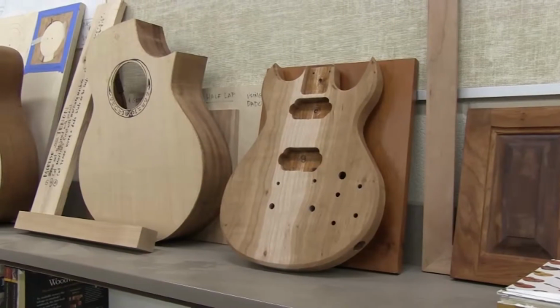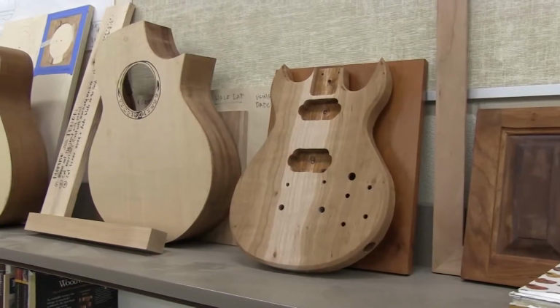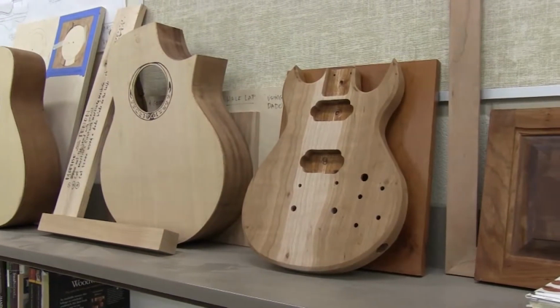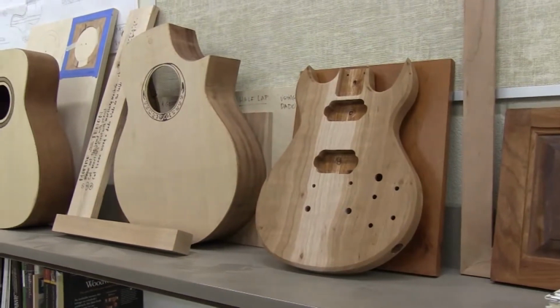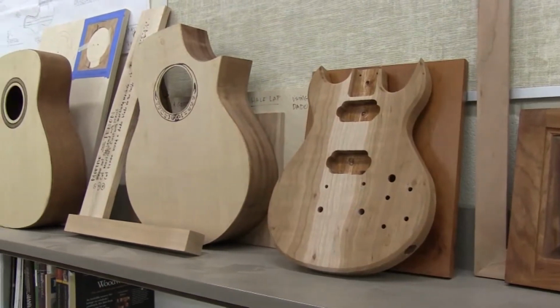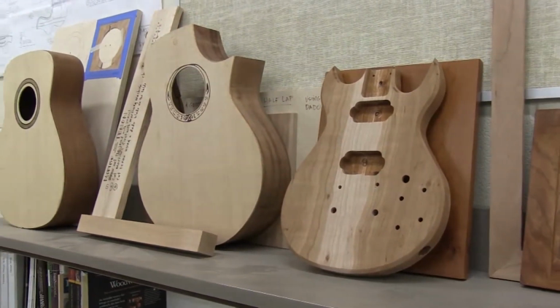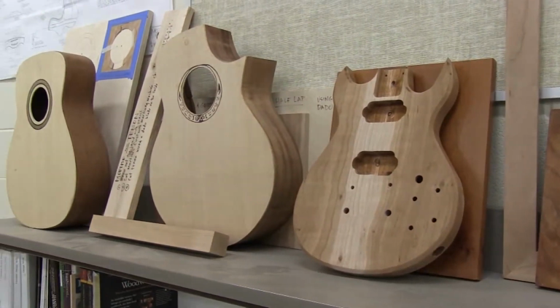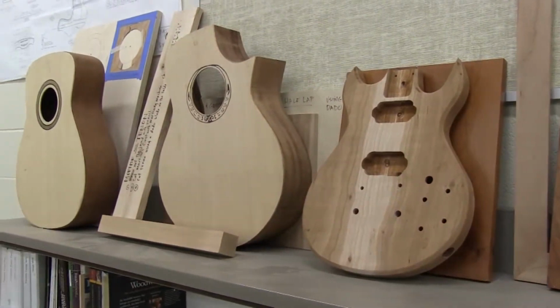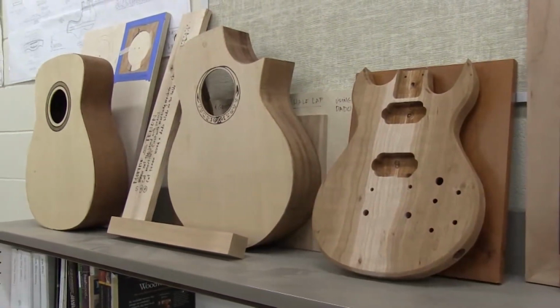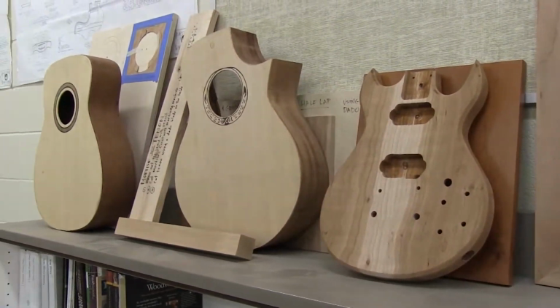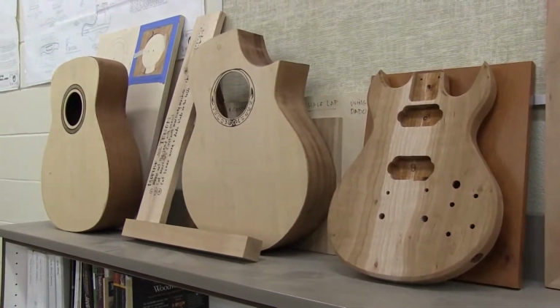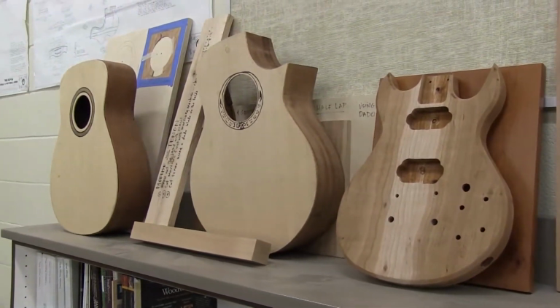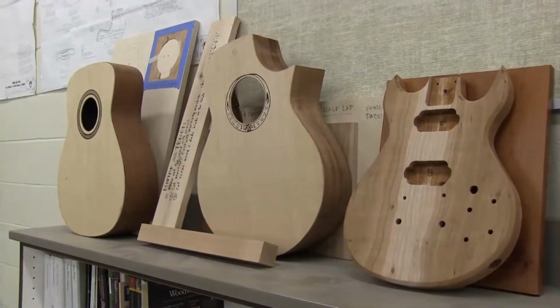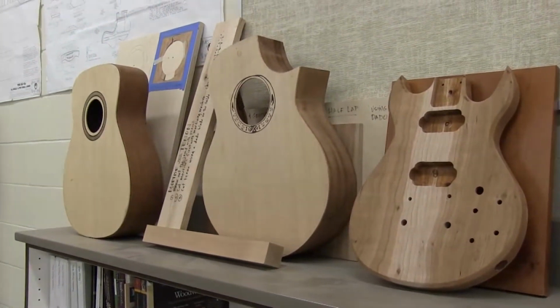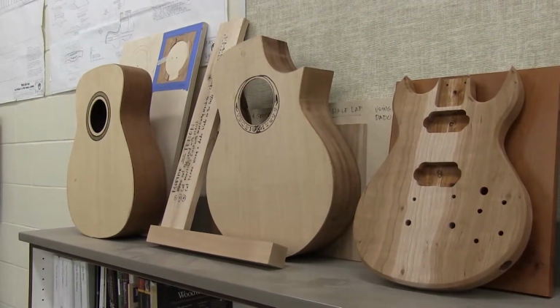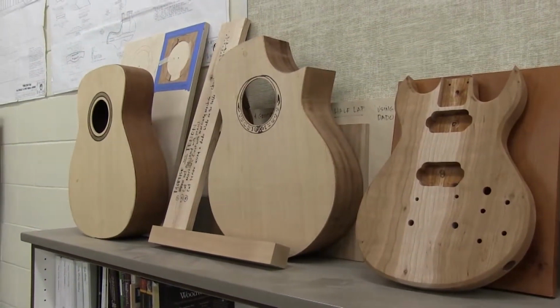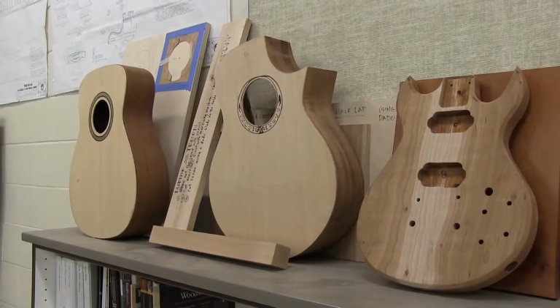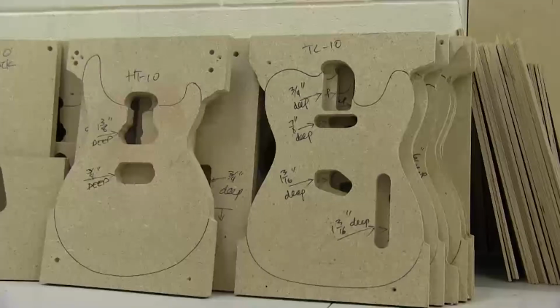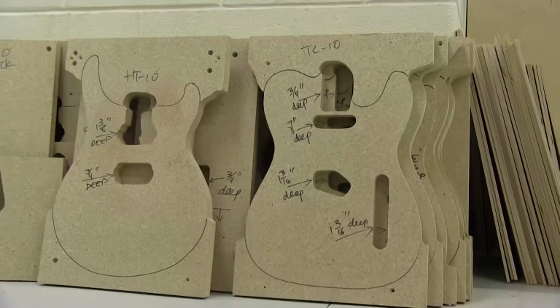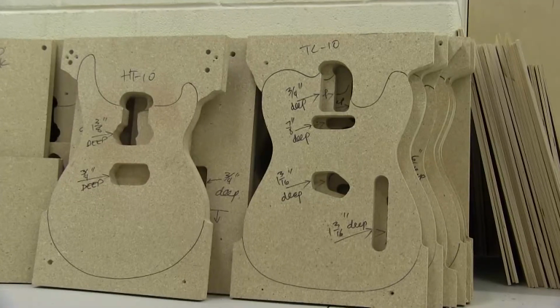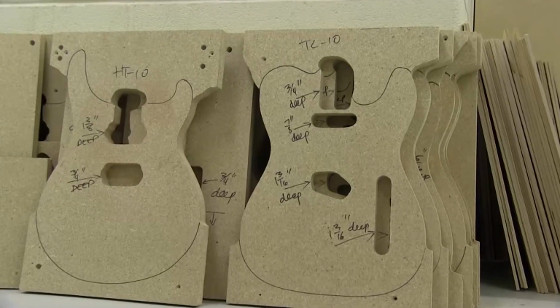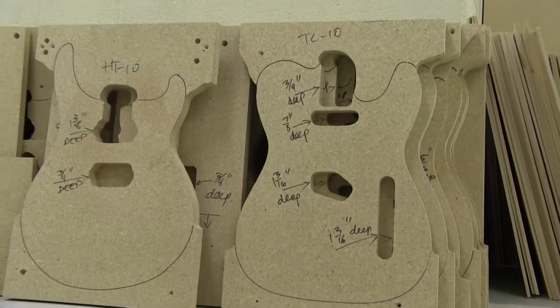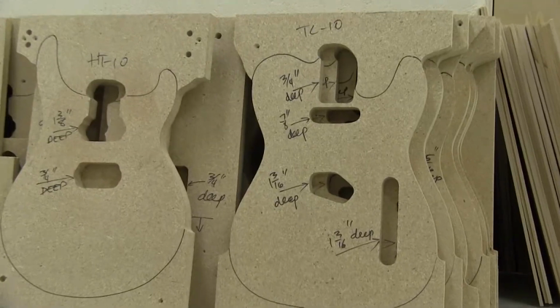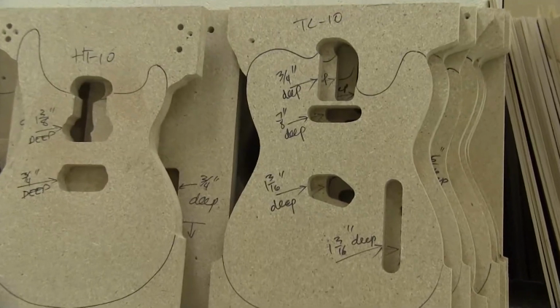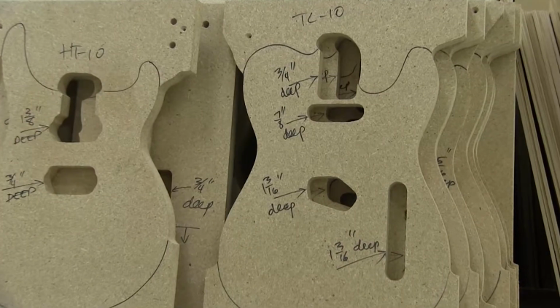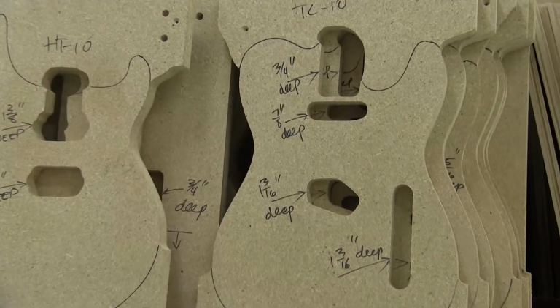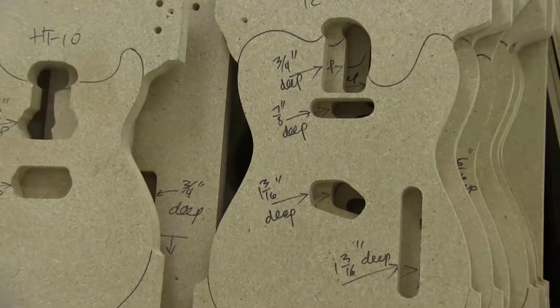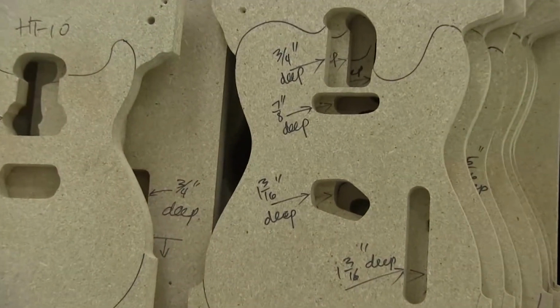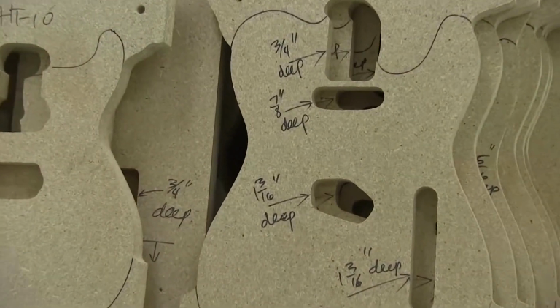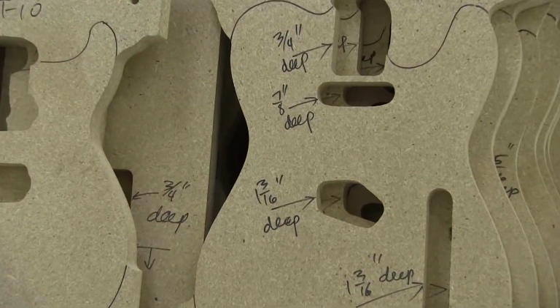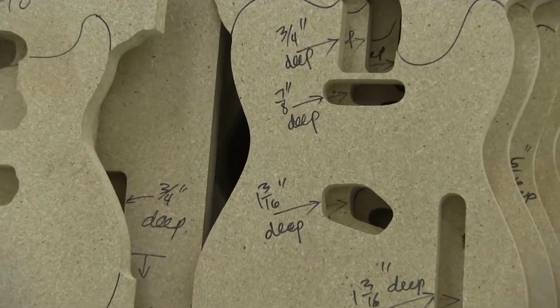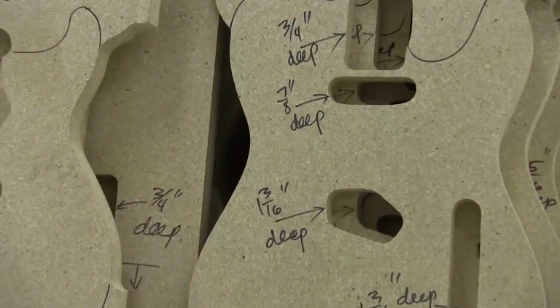You have to sometimes improvise when we don't have the right equipment and make jigs, which requires a lot of math measurements and angles.